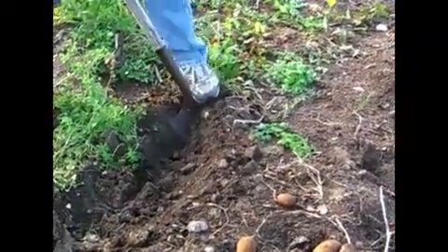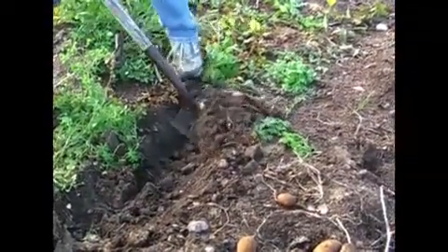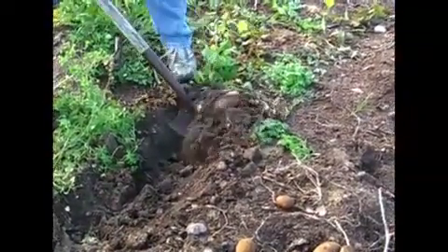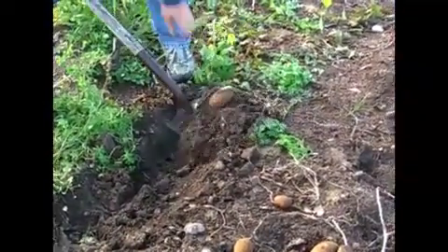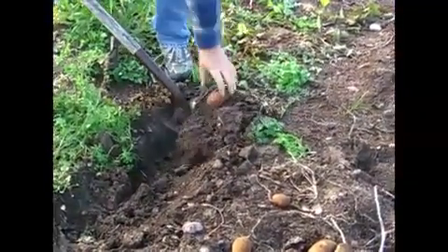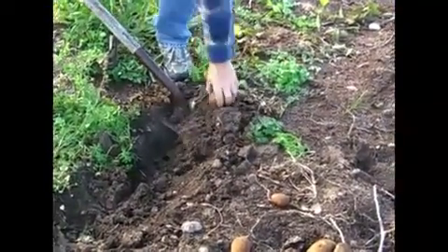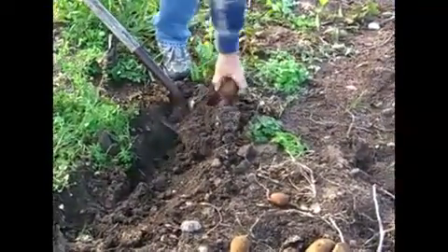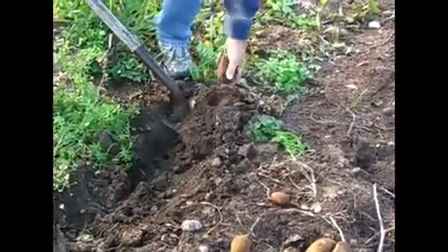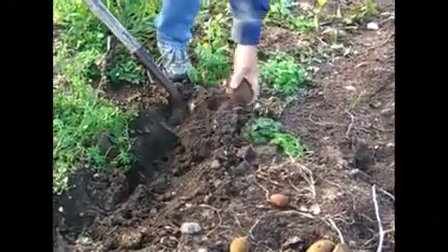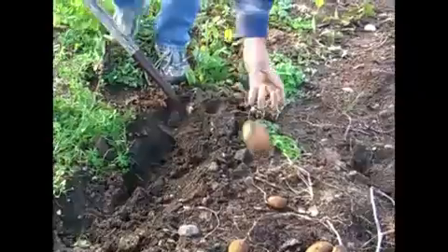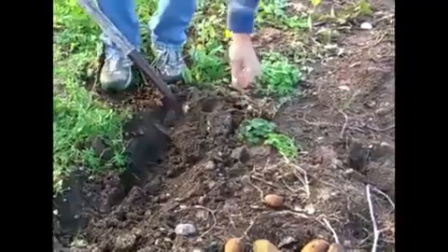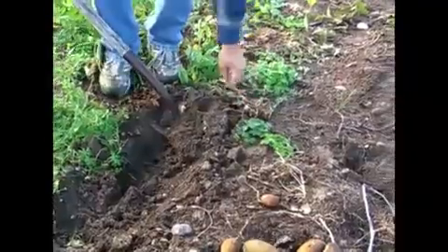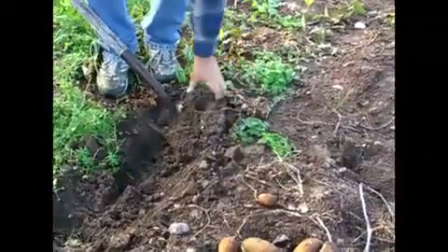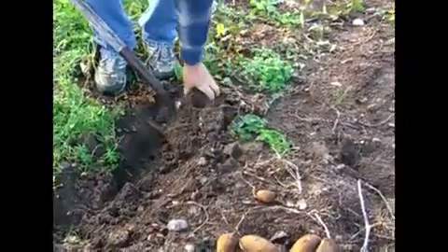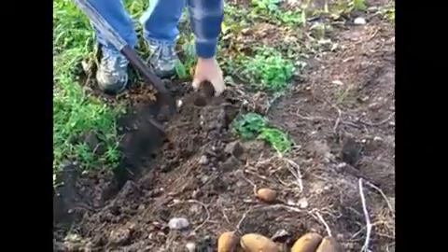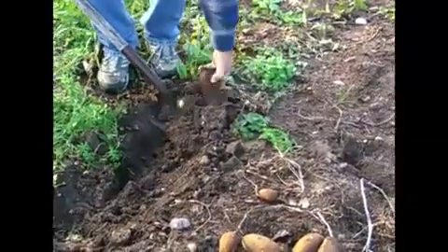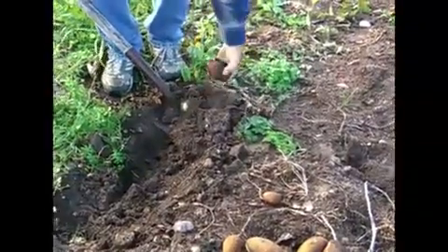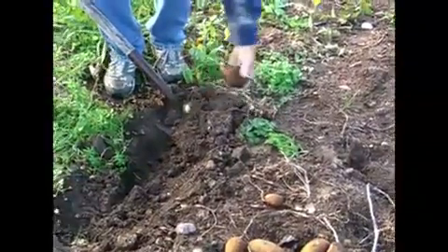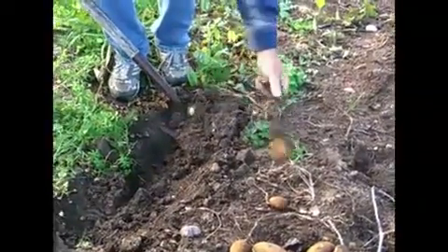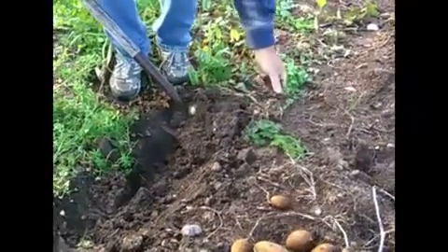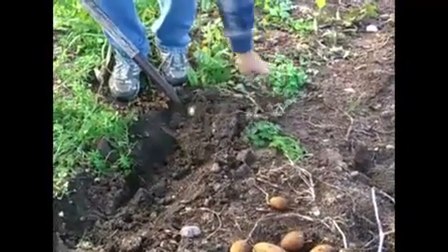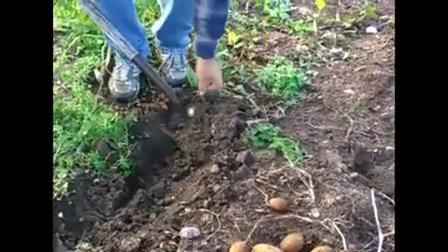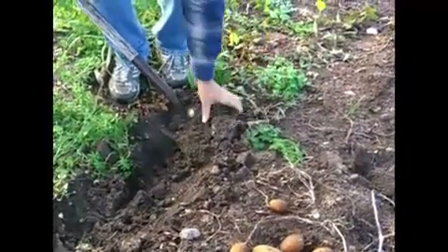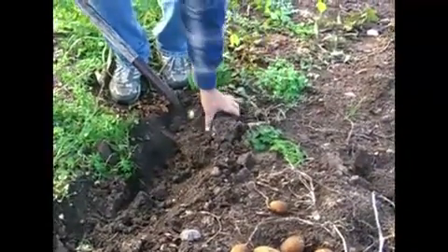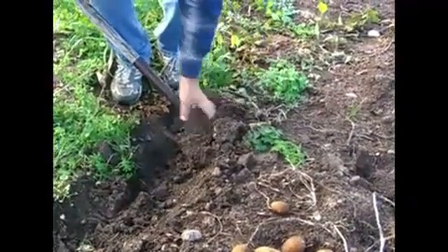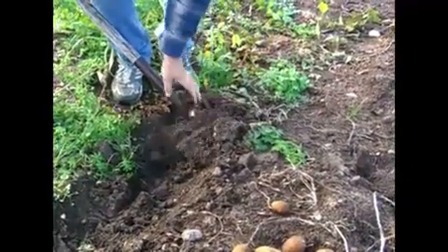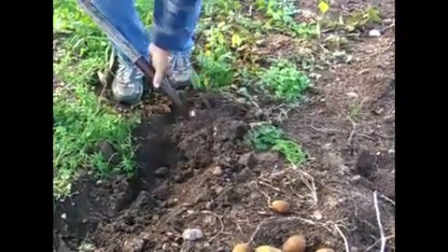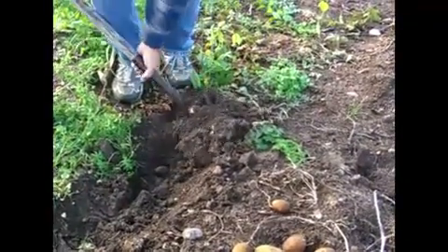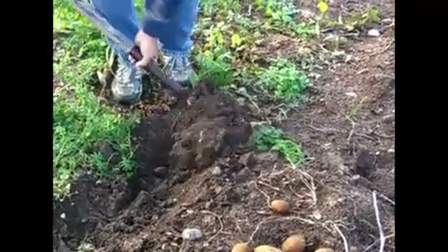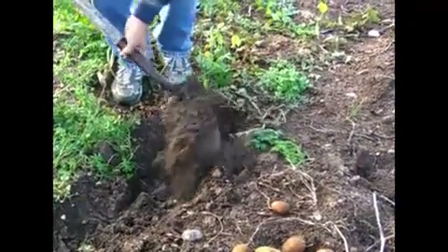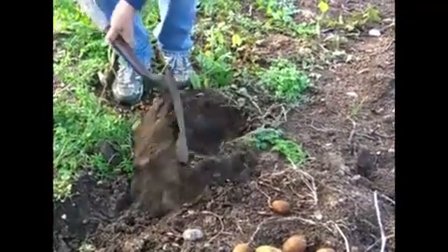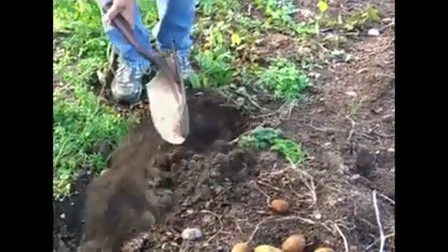We're digging russets this morning. It's pretty nice to have all these potatoes.